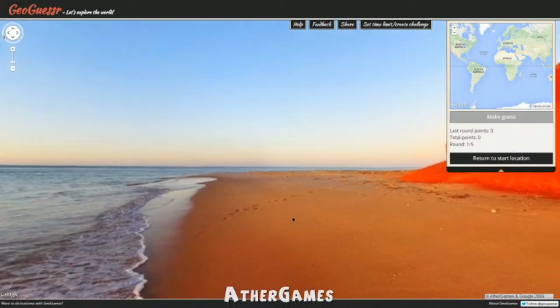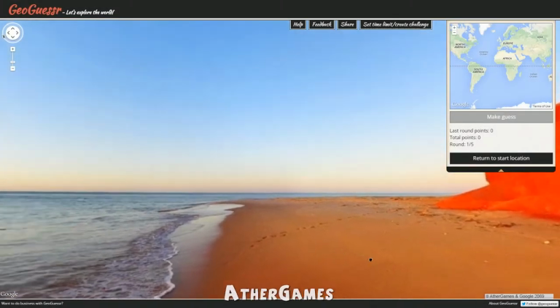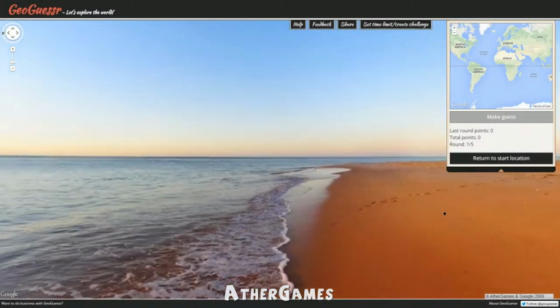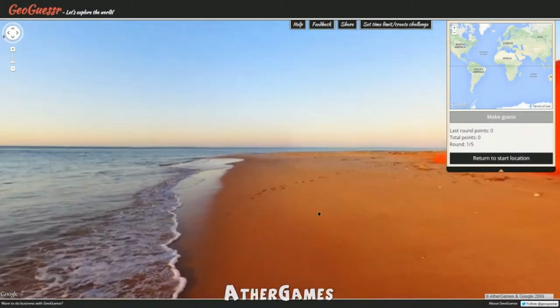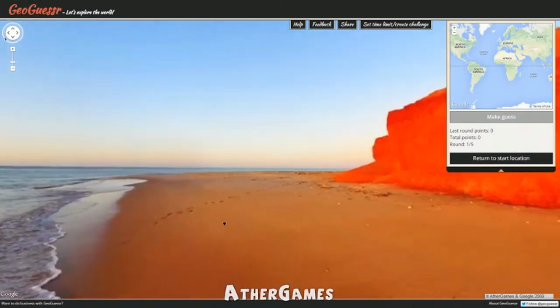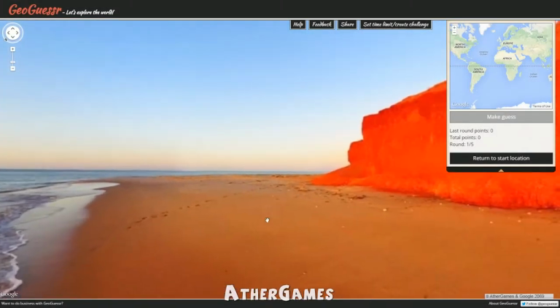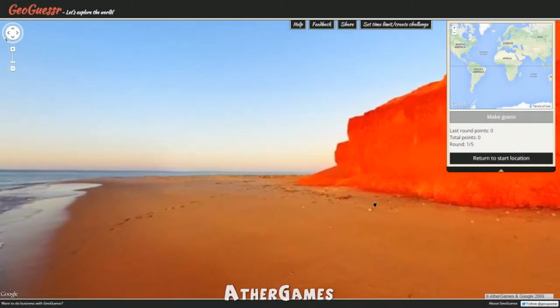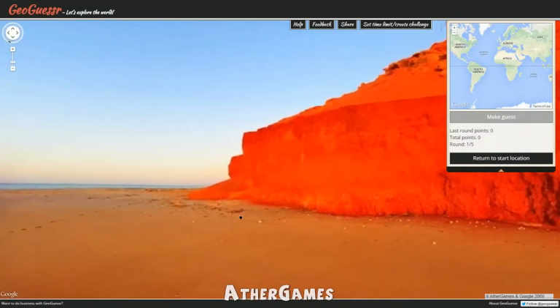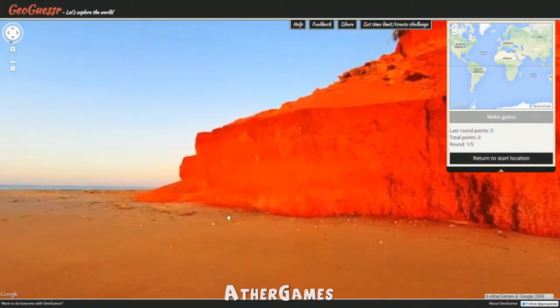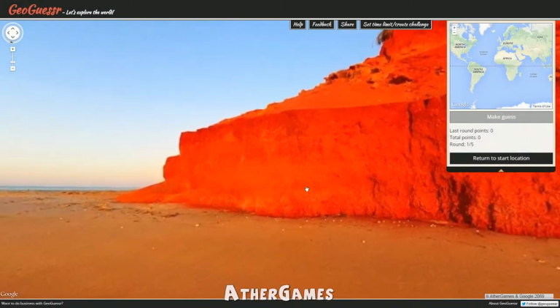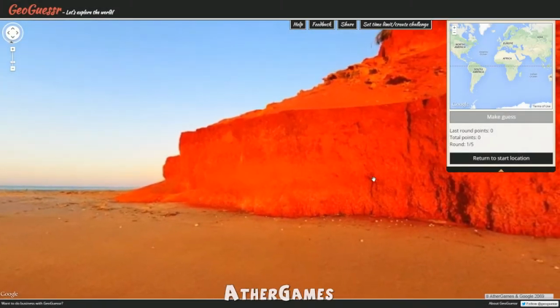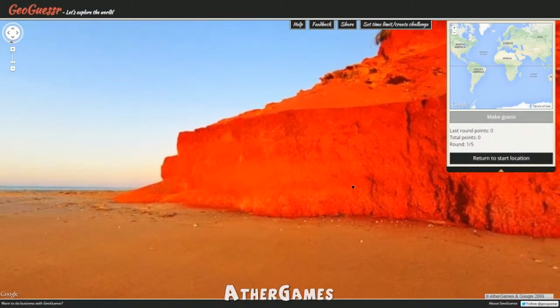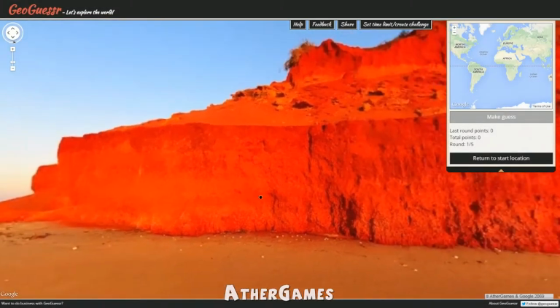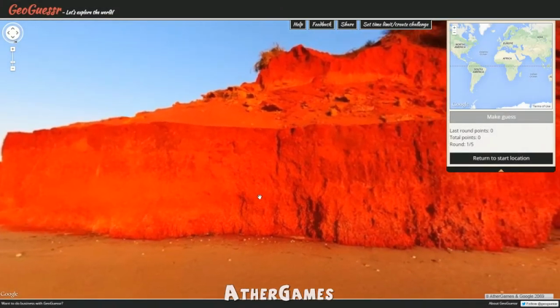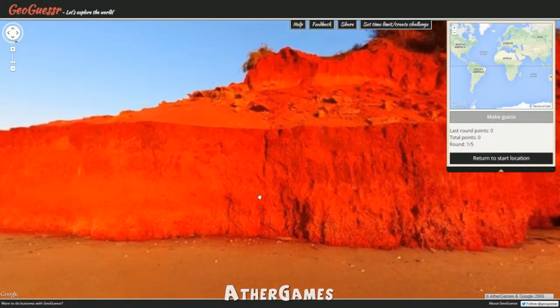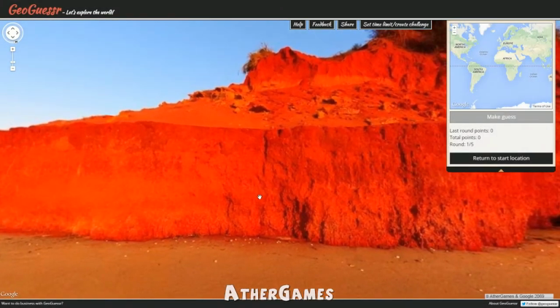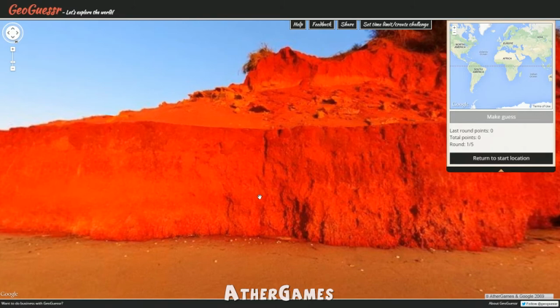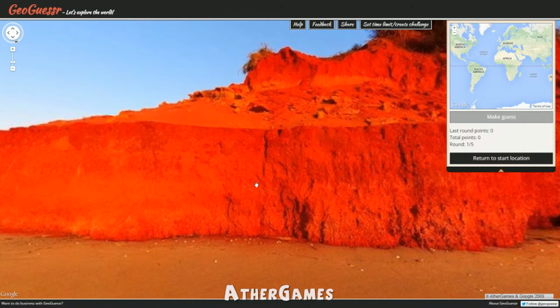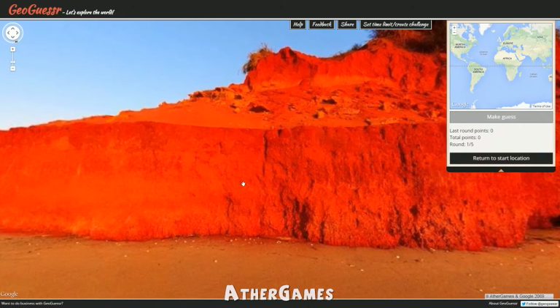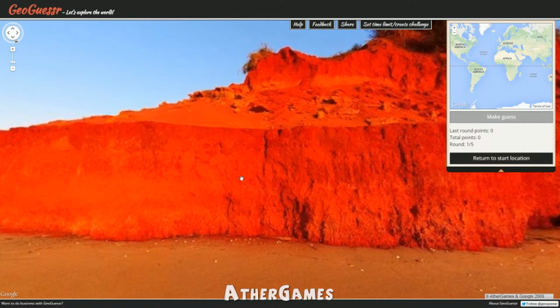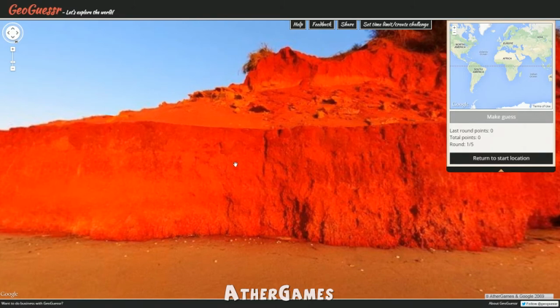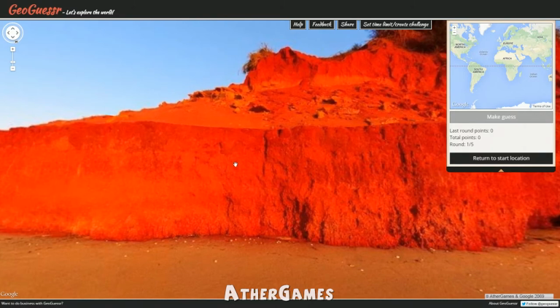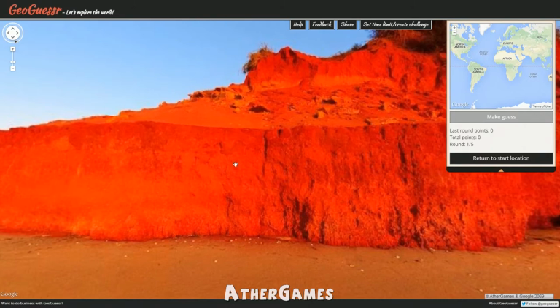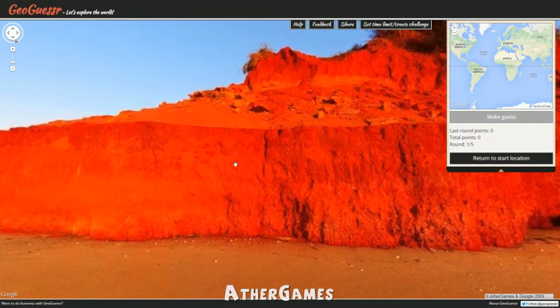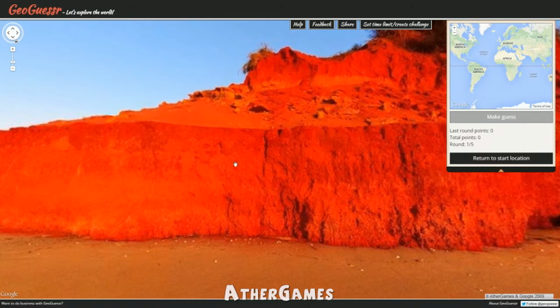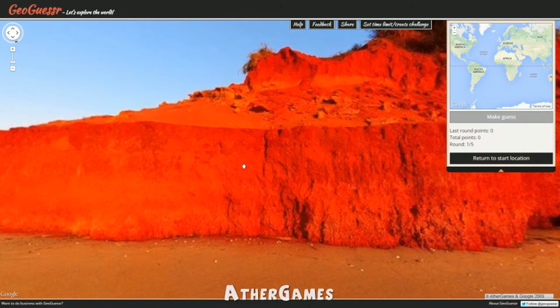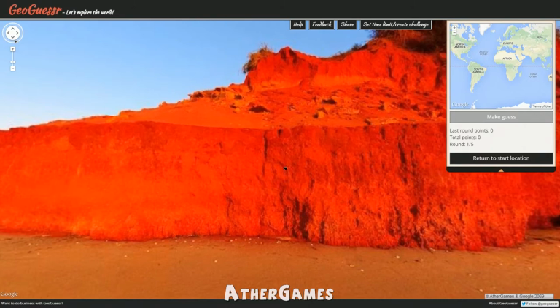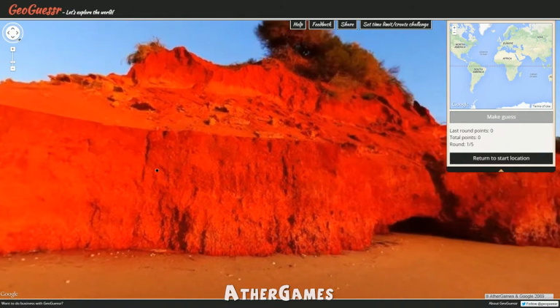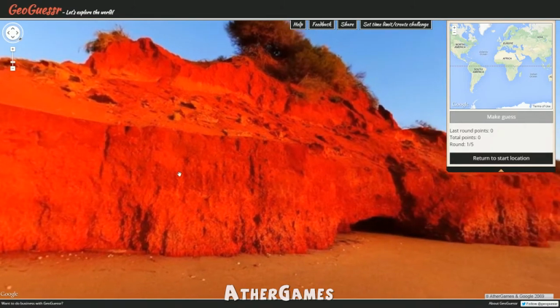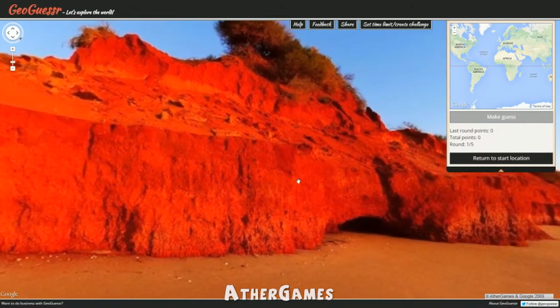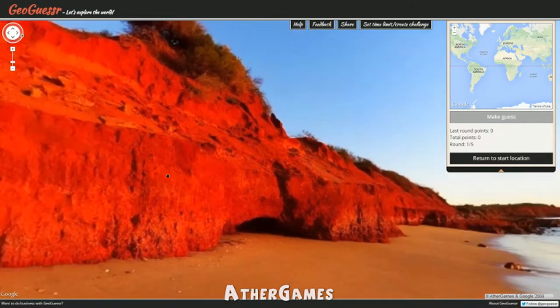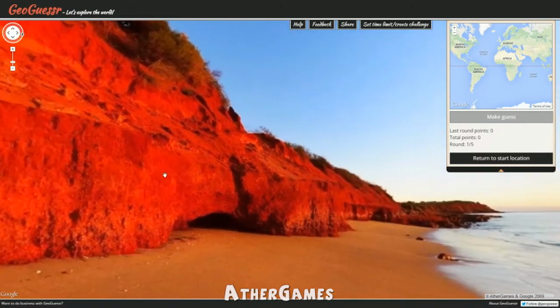Hello everyone, what is cooking all you good looking people out there, and welcome to another exciting episode of GeoGuessr. Here we are in yesterday's daily challenge location.